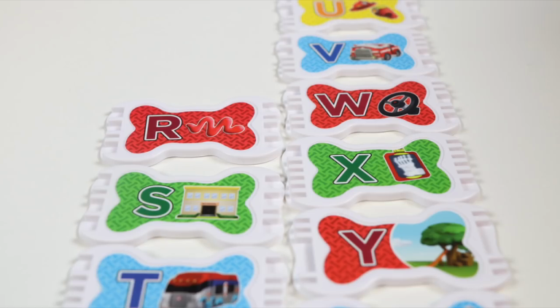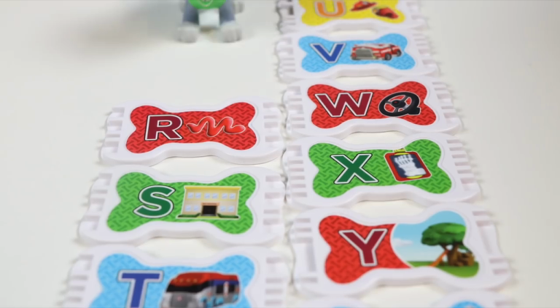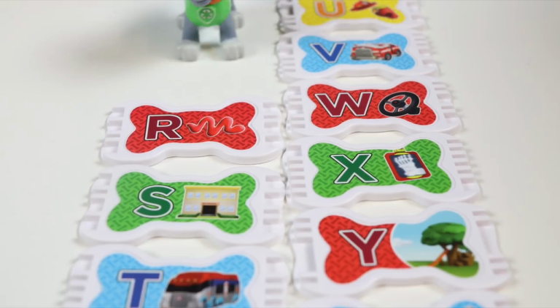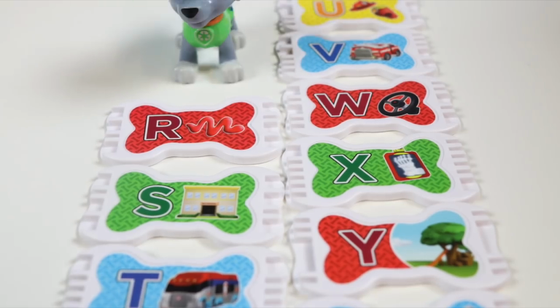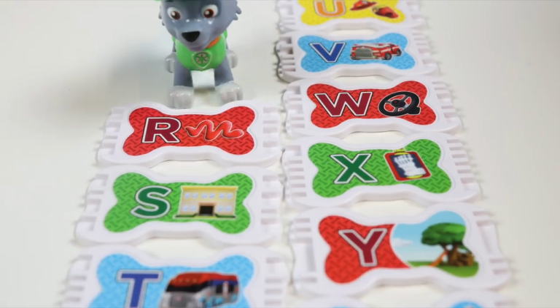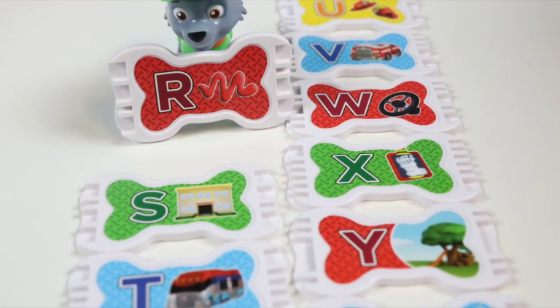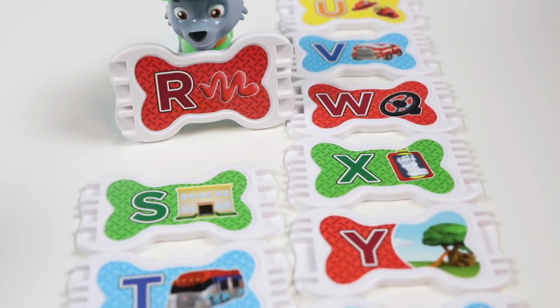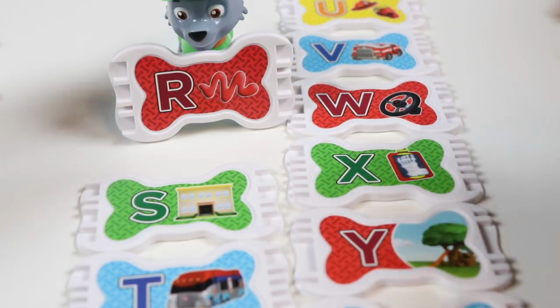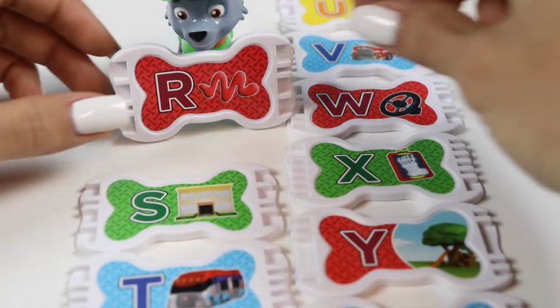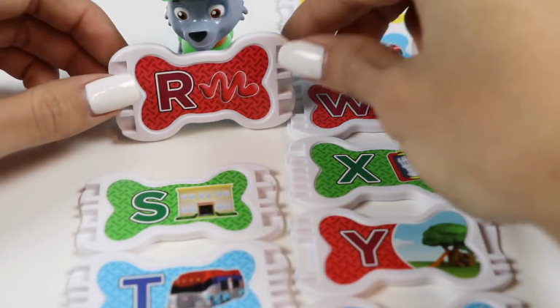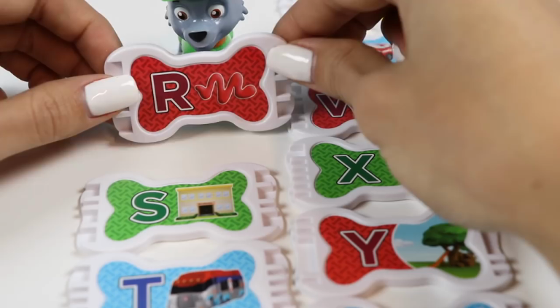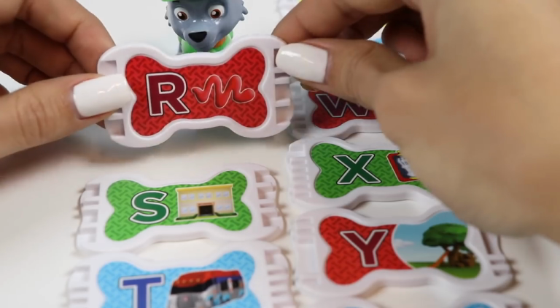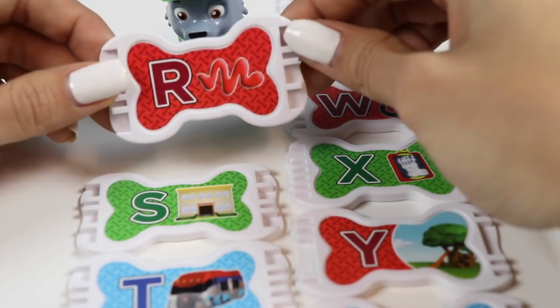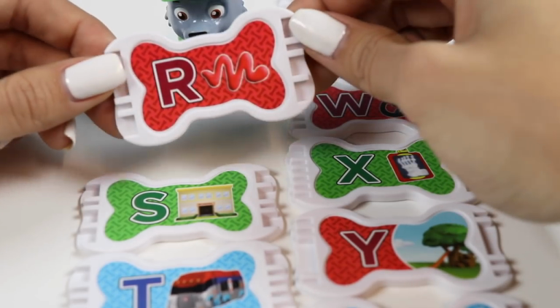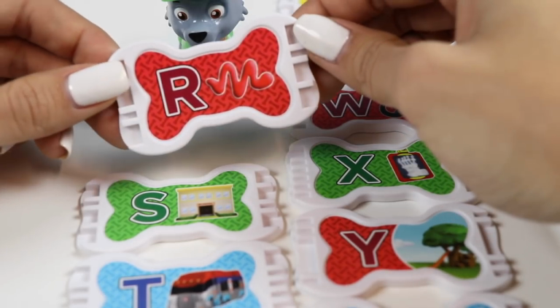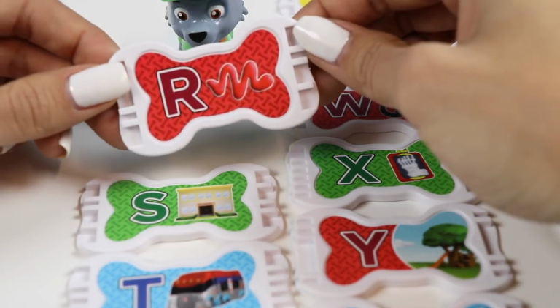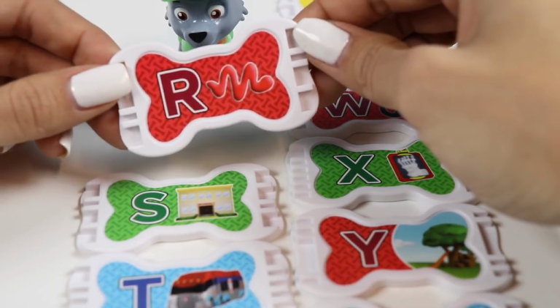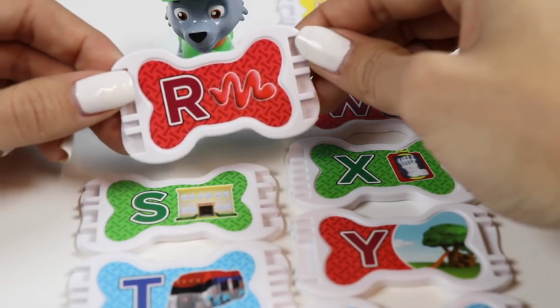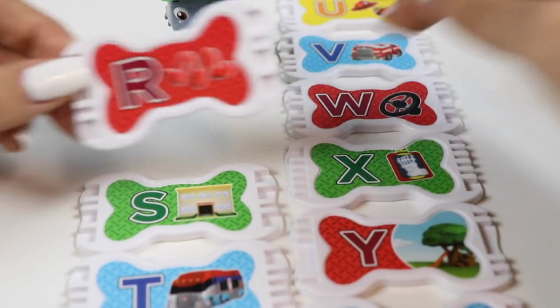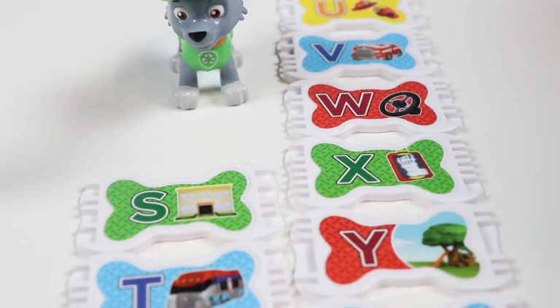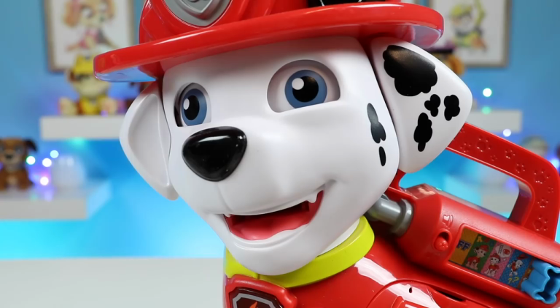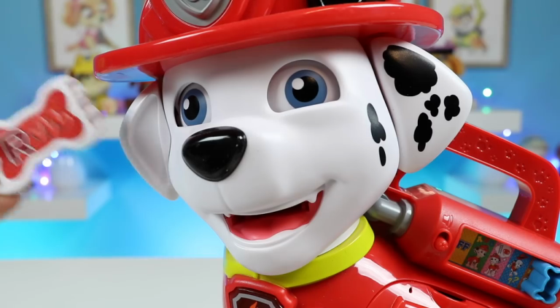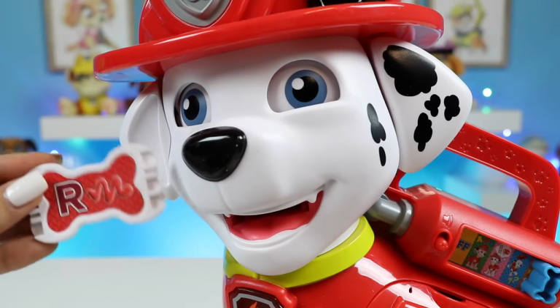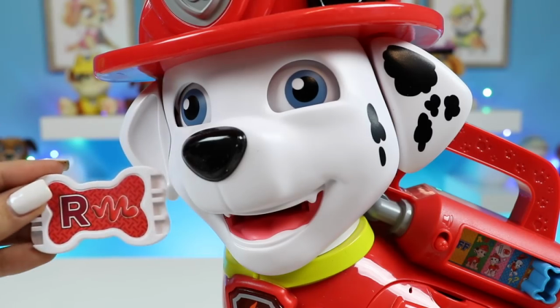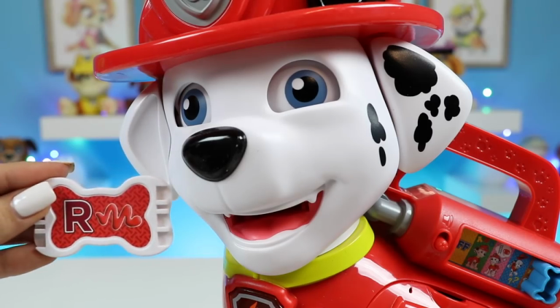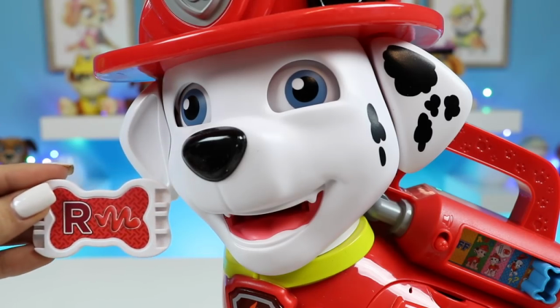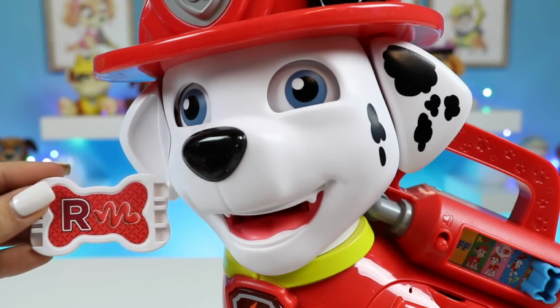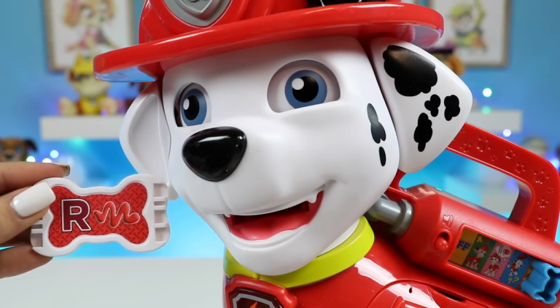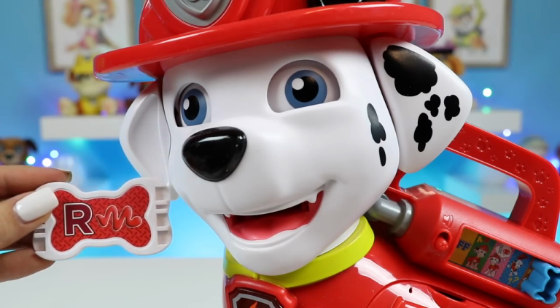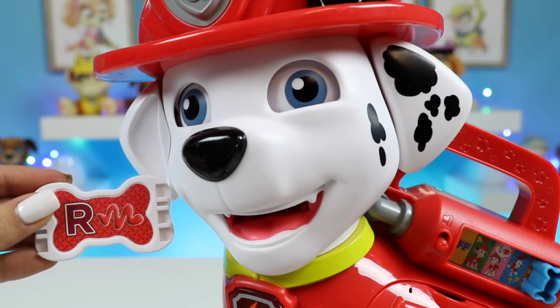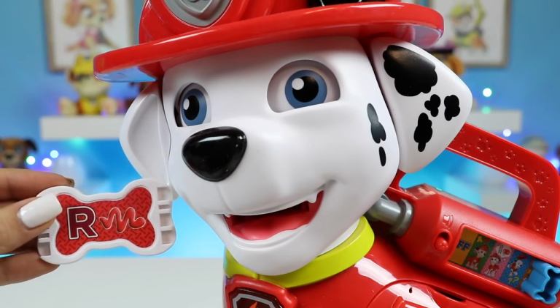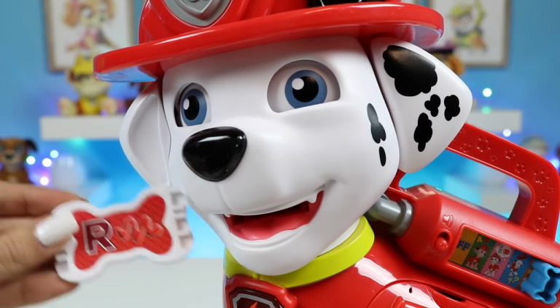Let's keep it going. Here's R. This is a red R.